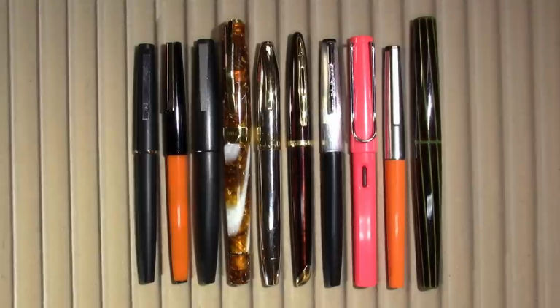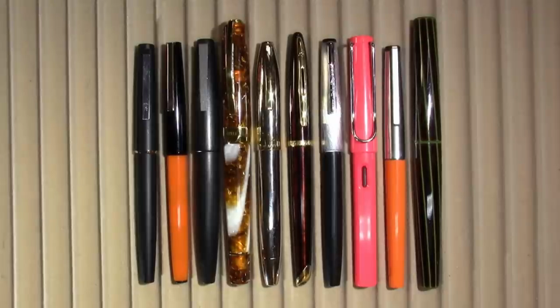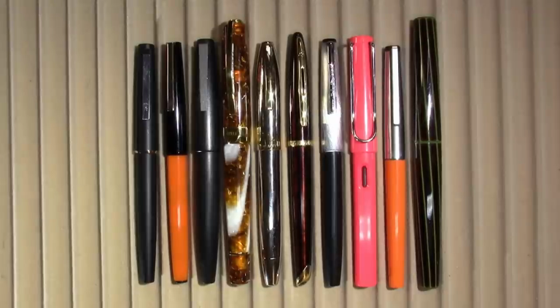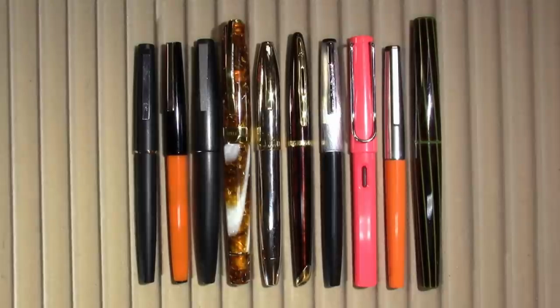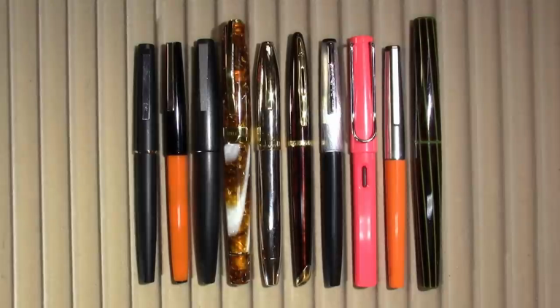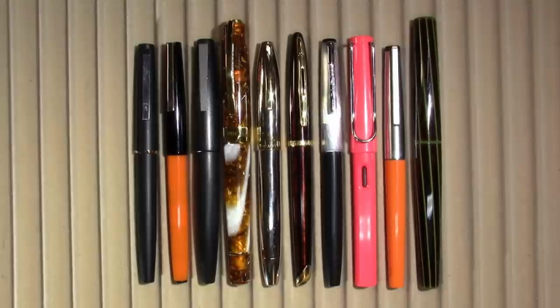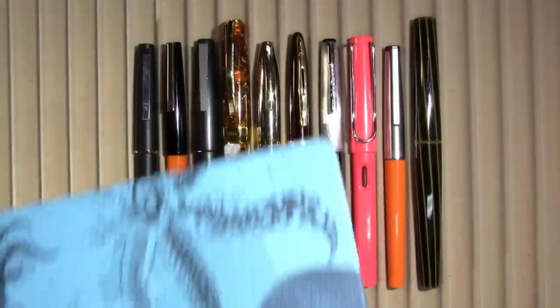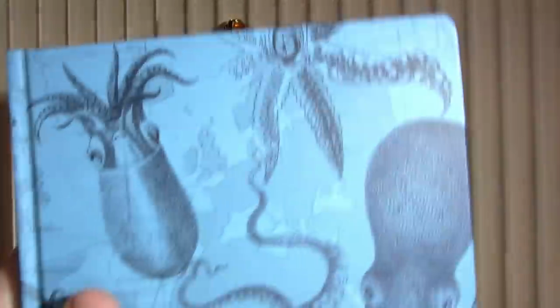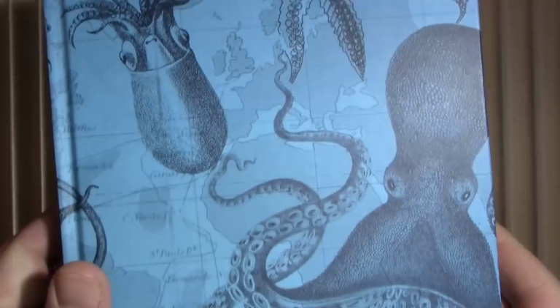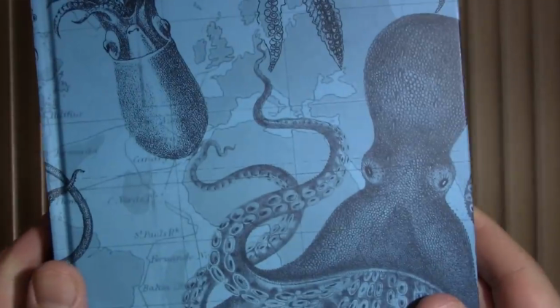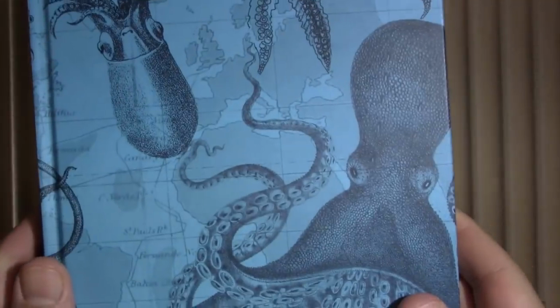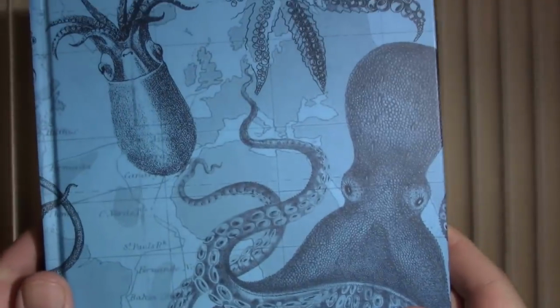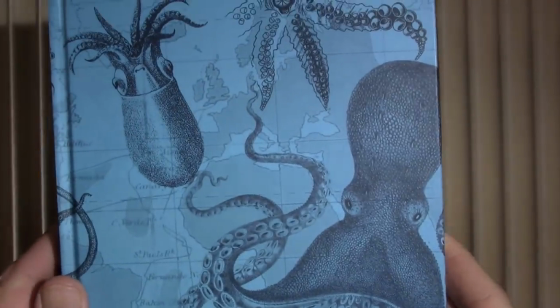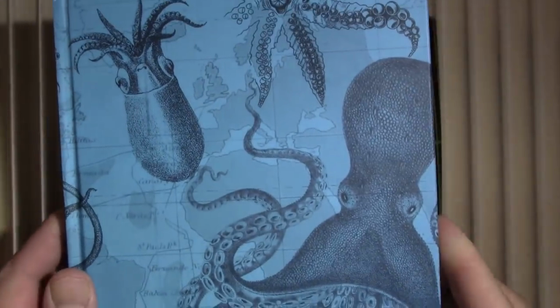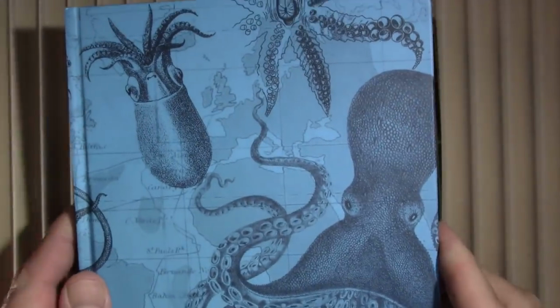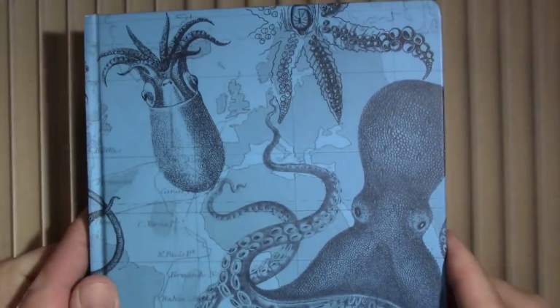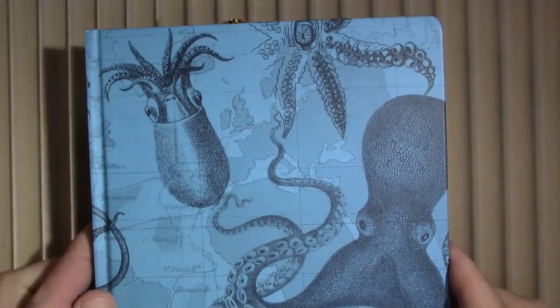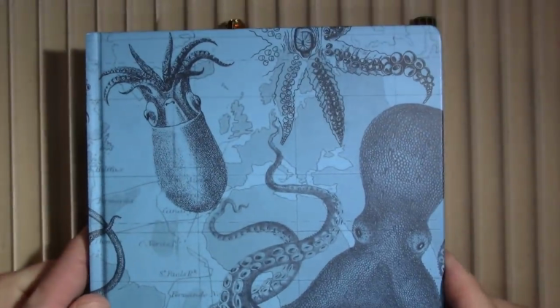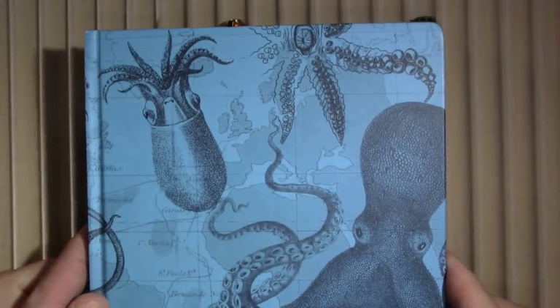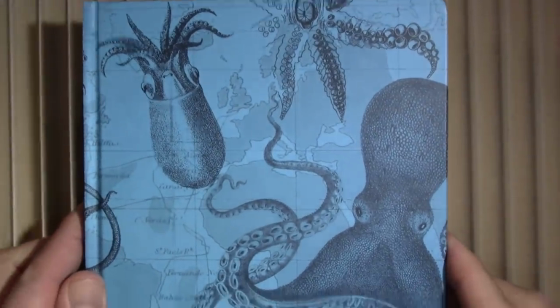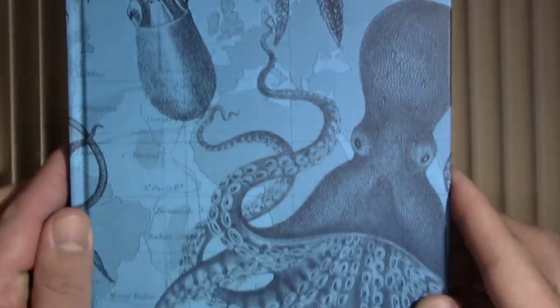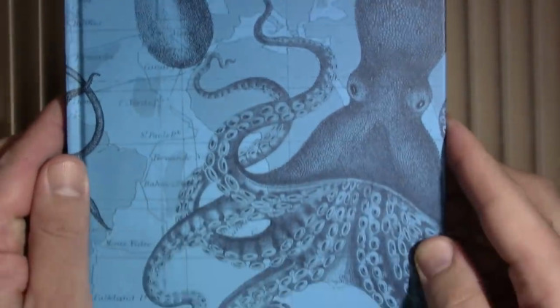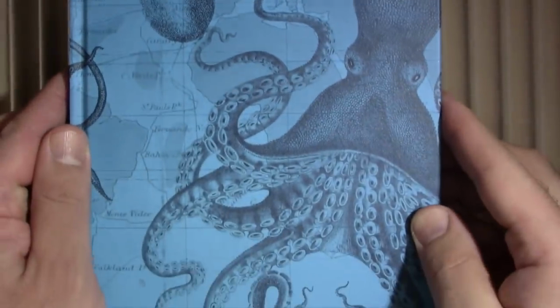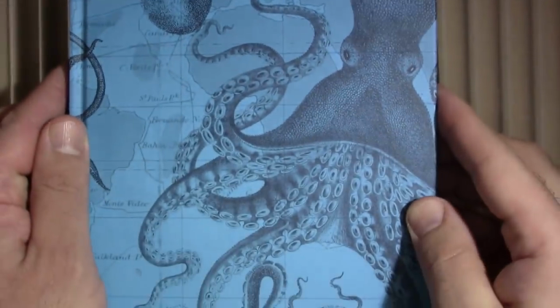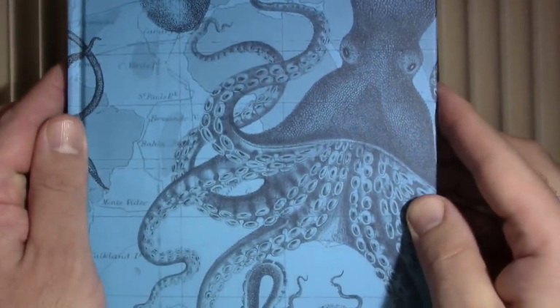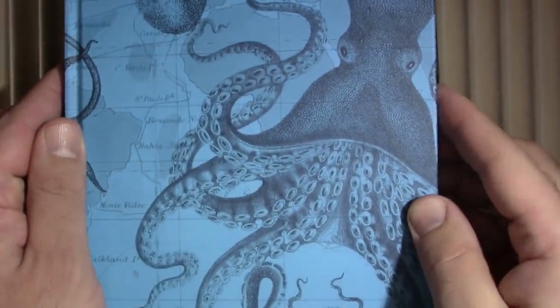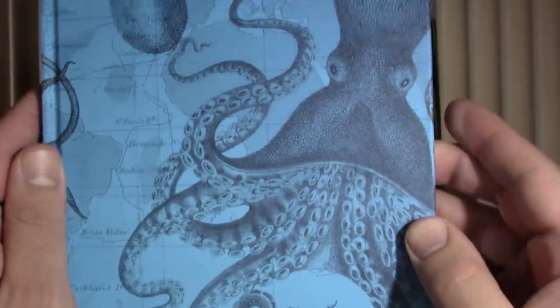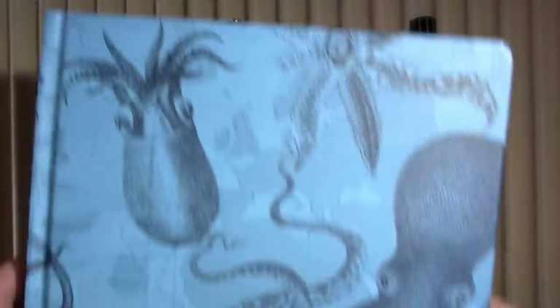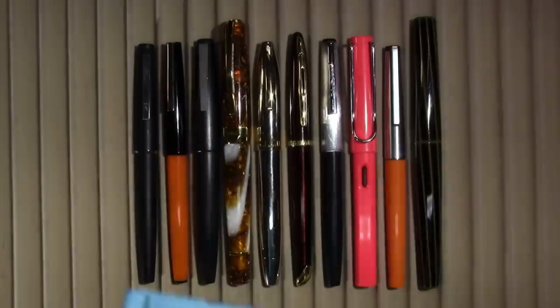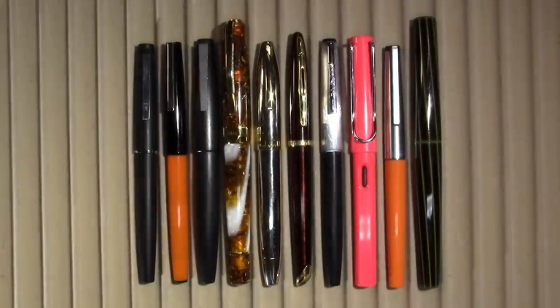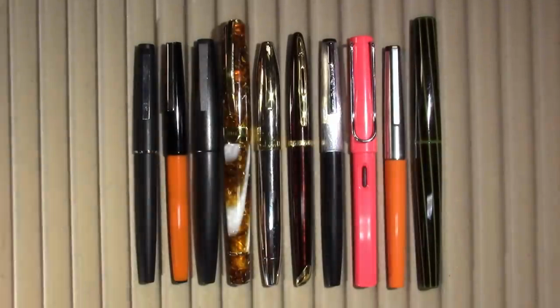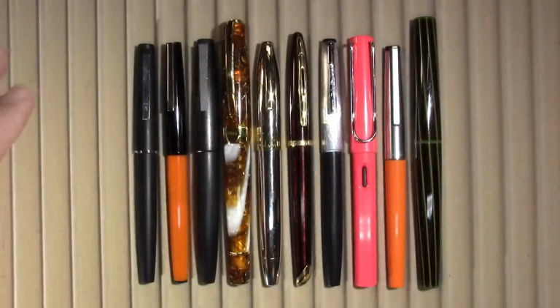Let's see how they write in this Cognitive Surplus seafood journal.